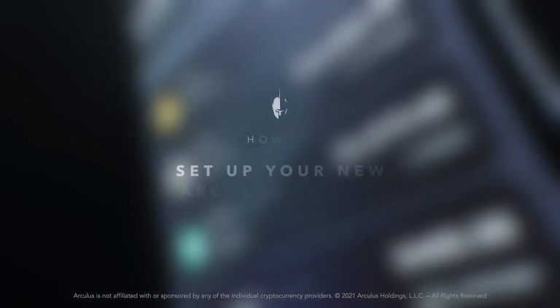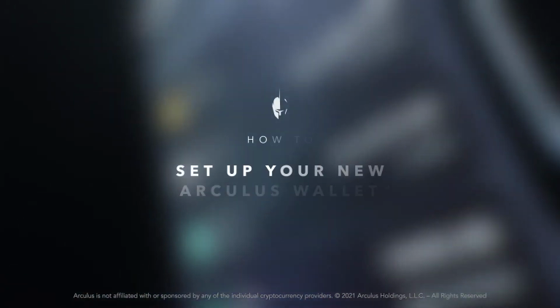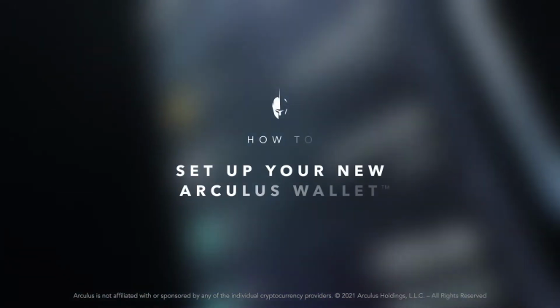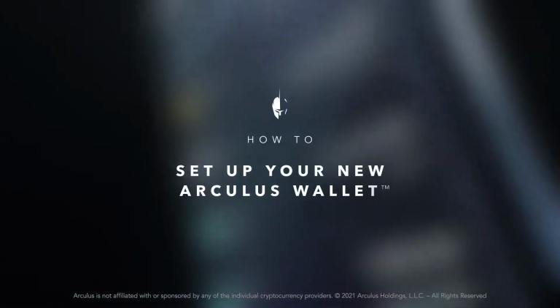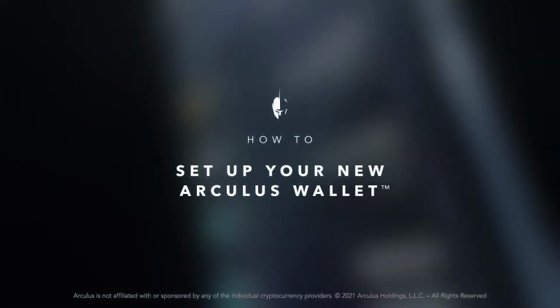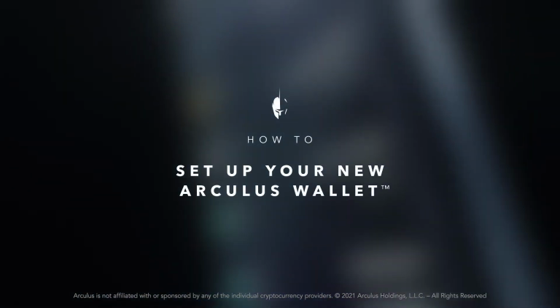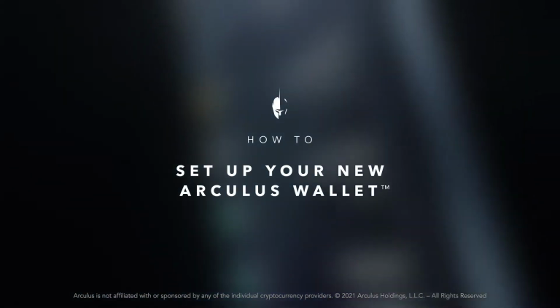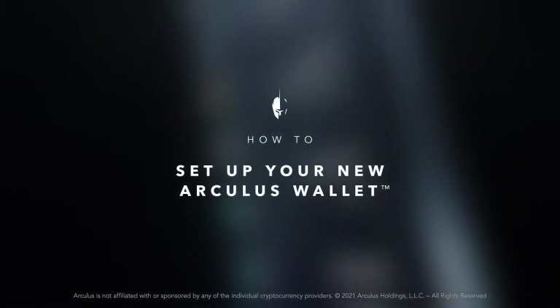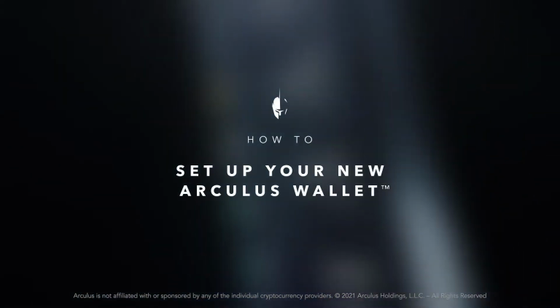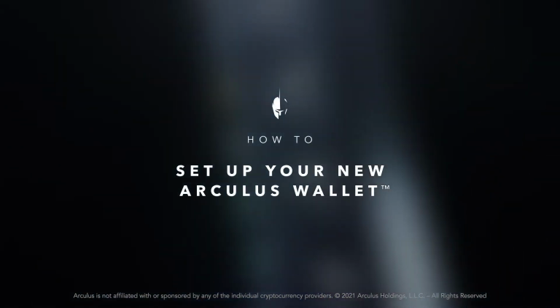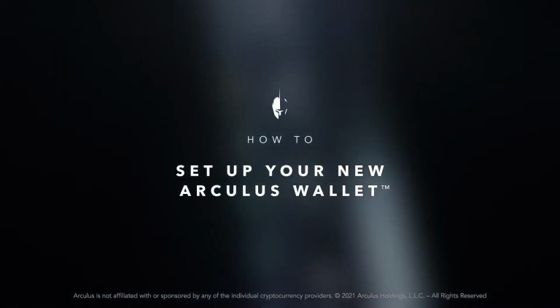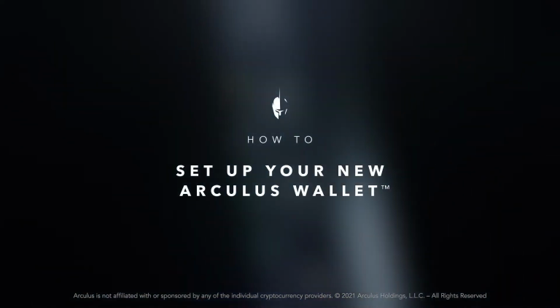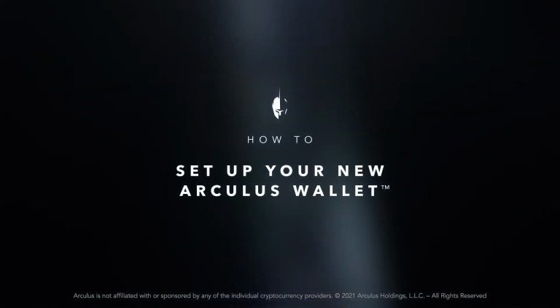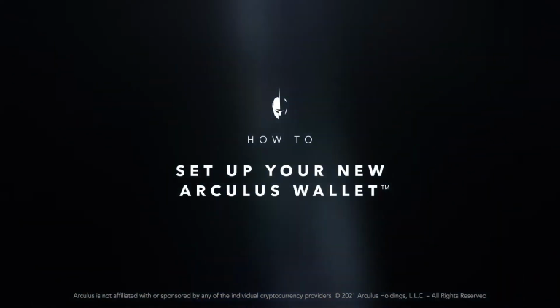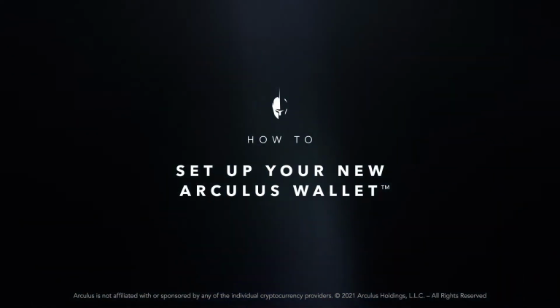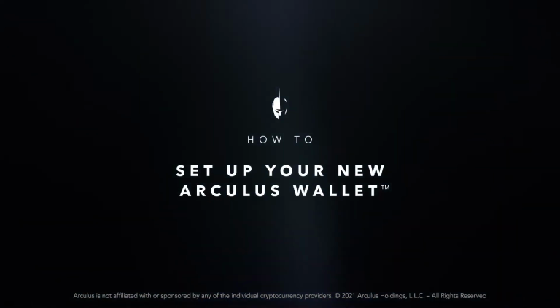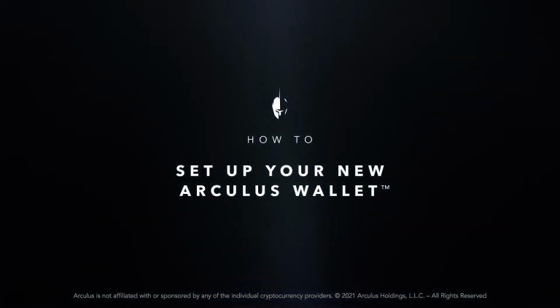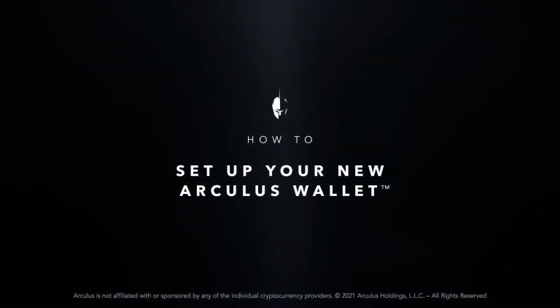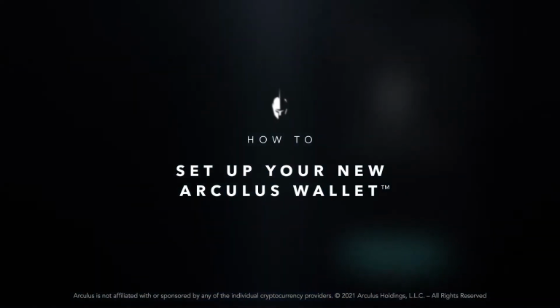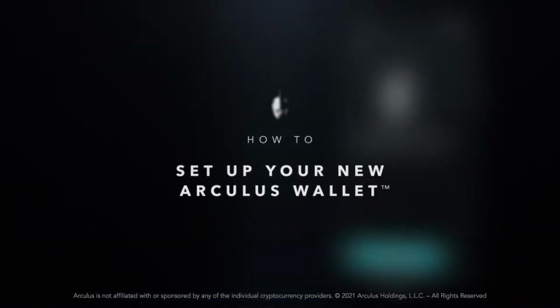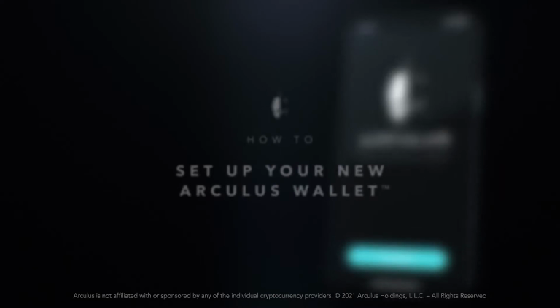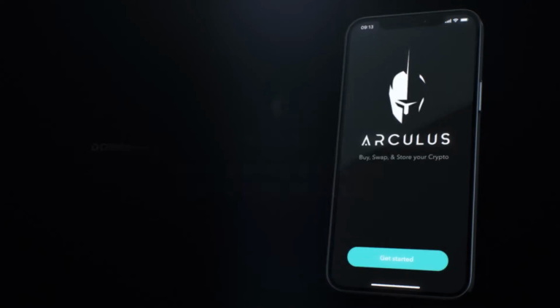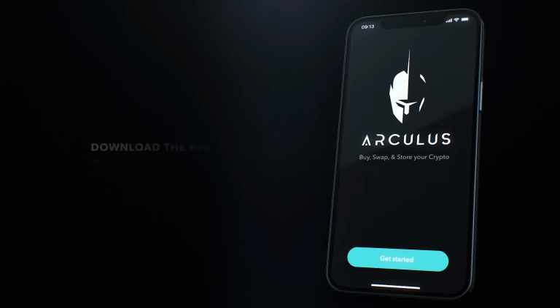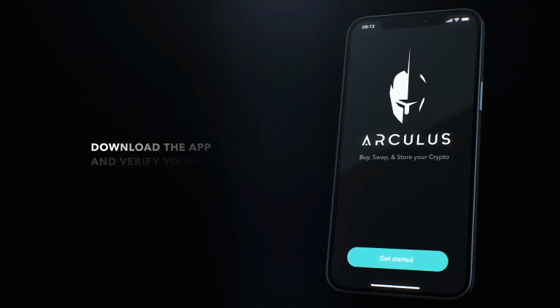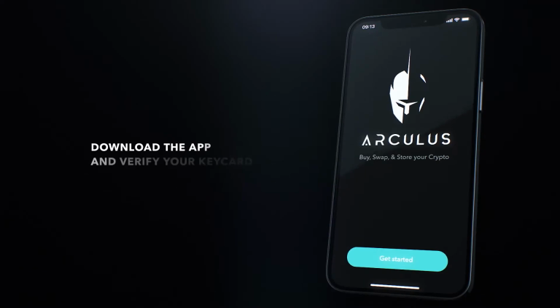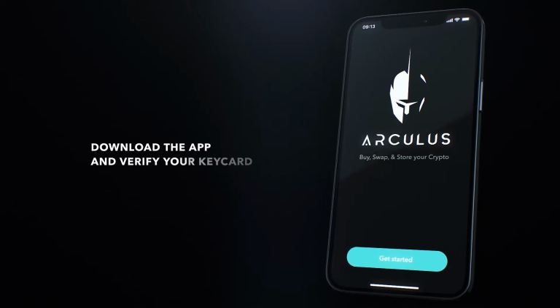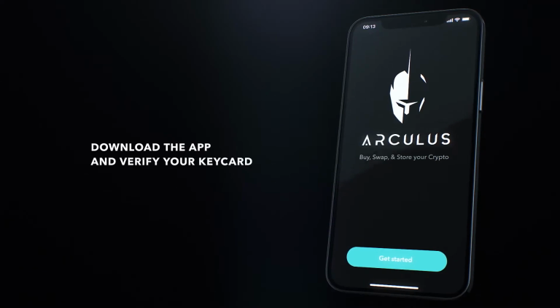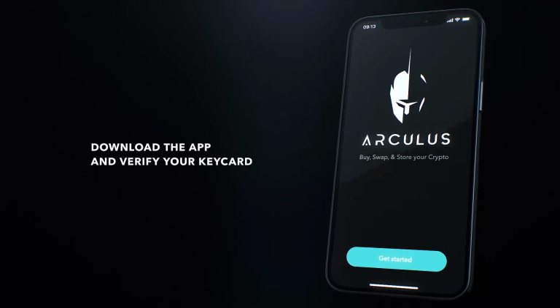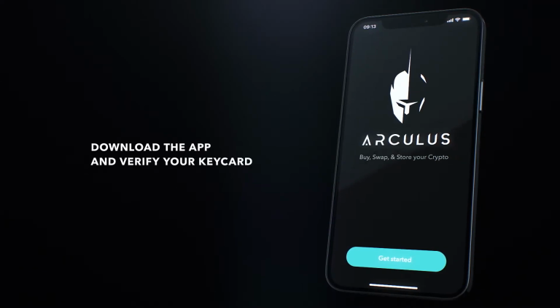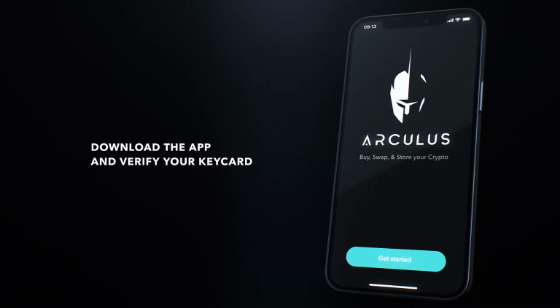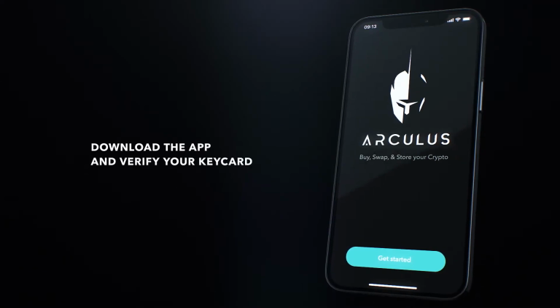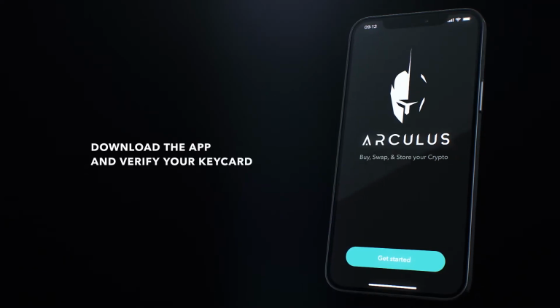Here's how to set up your new Arculus wallet. First, download and open the Arculus app.